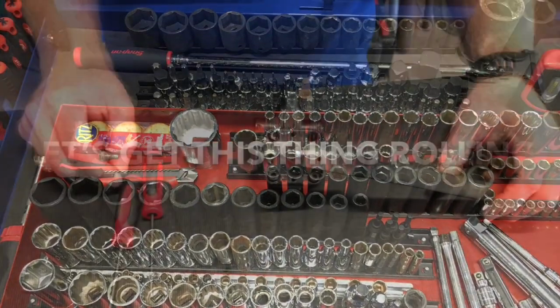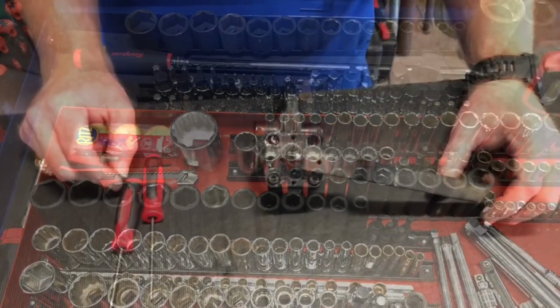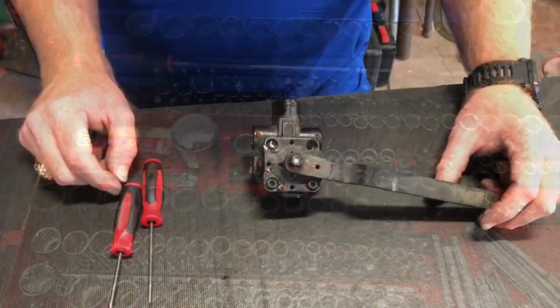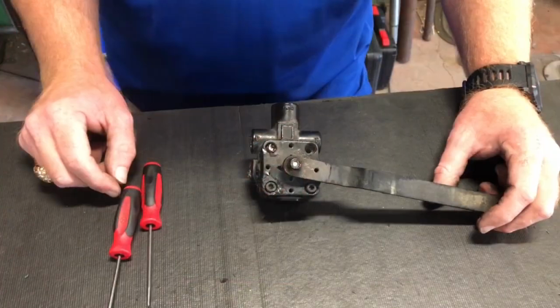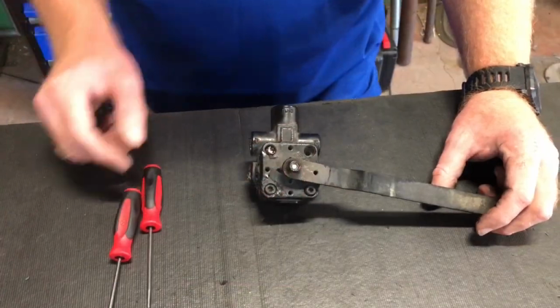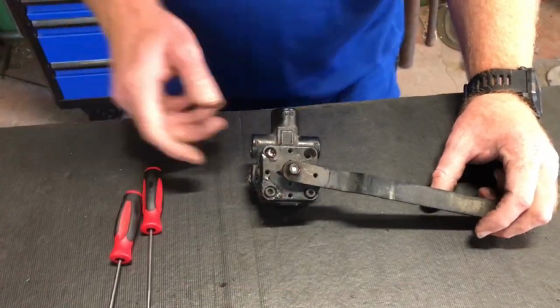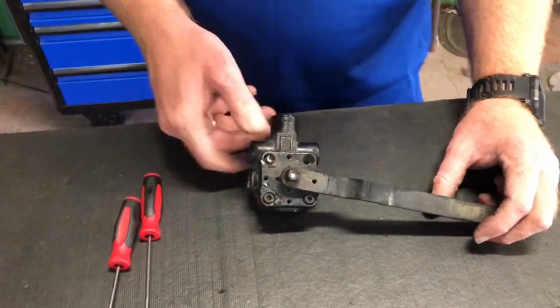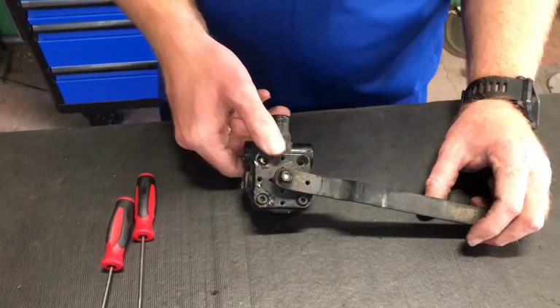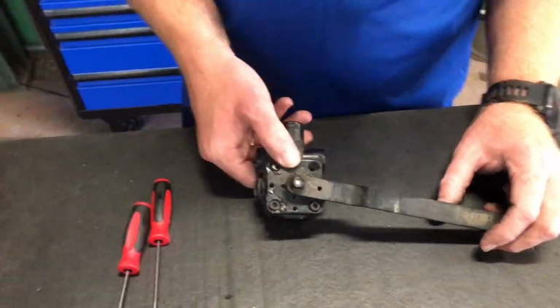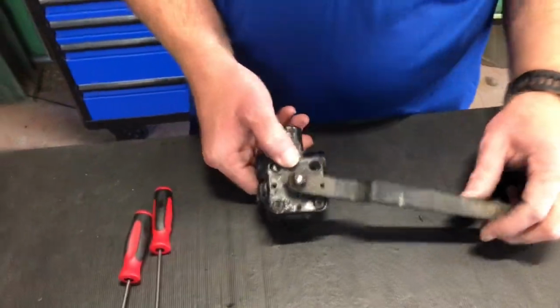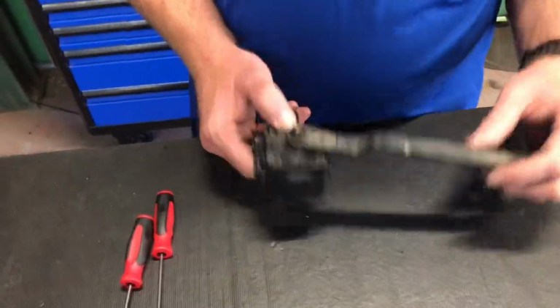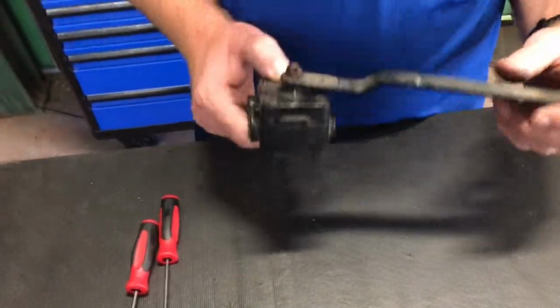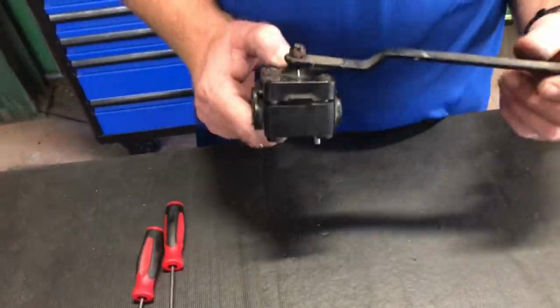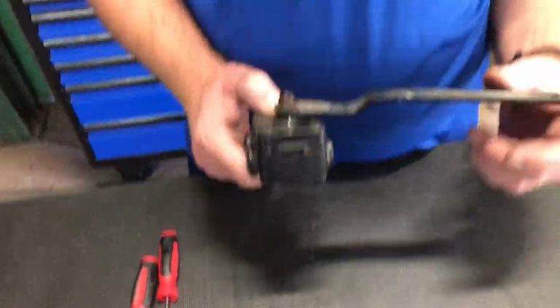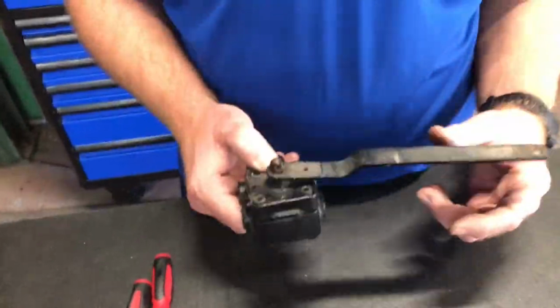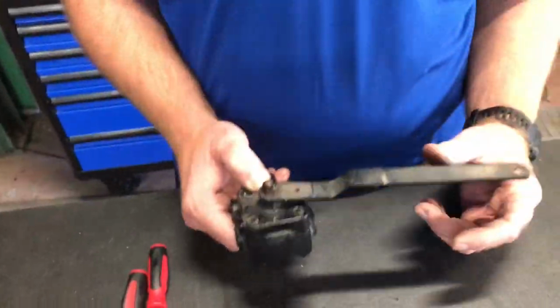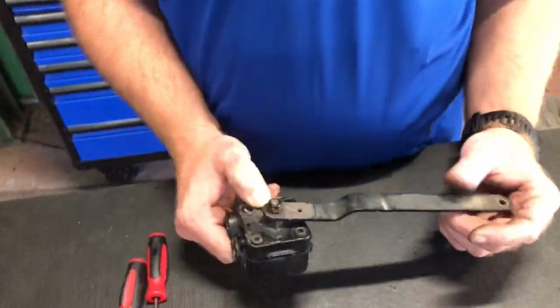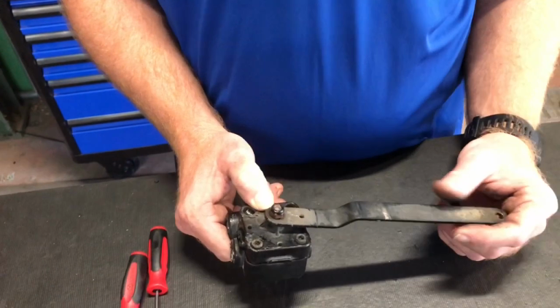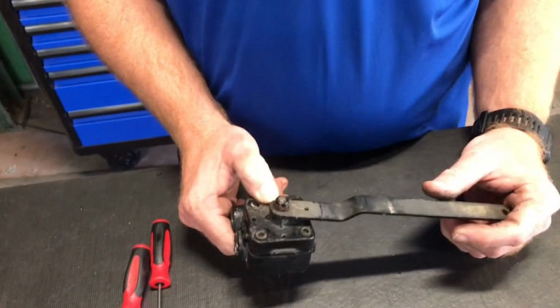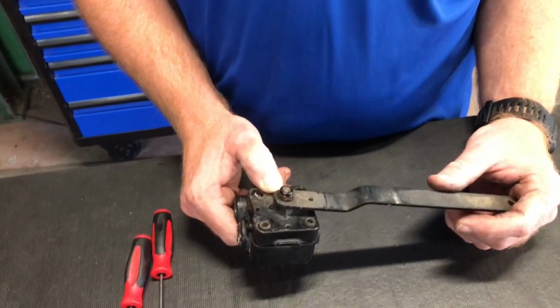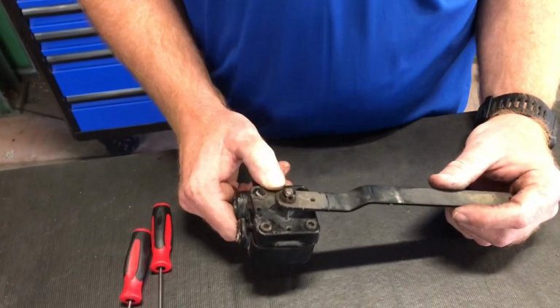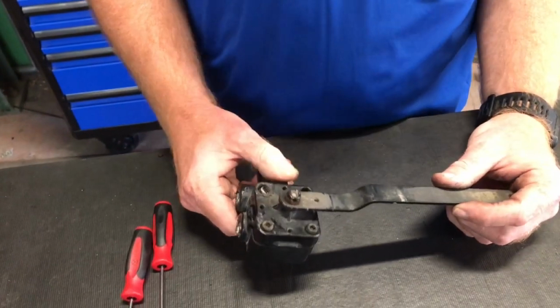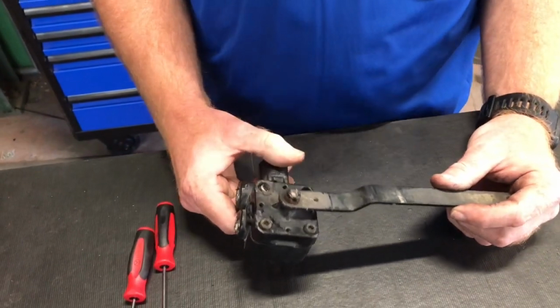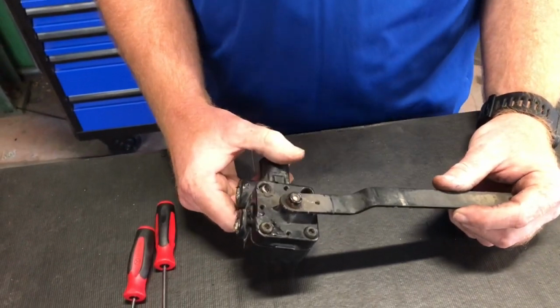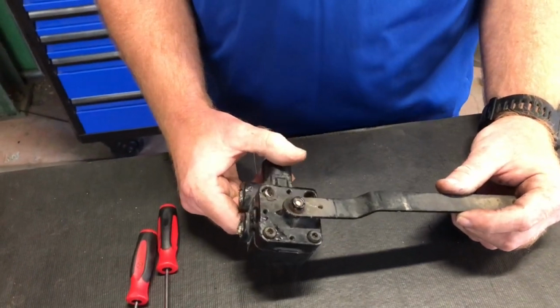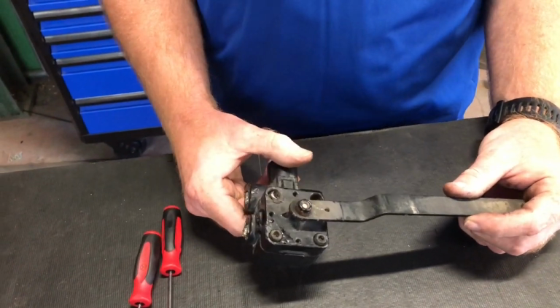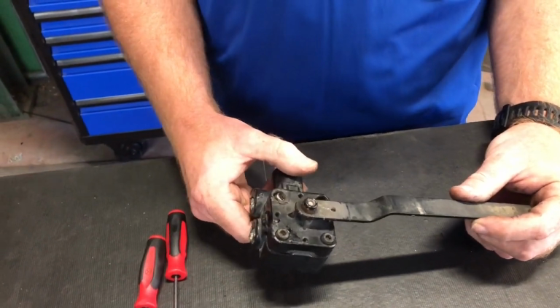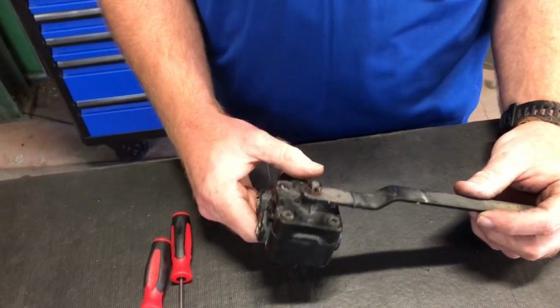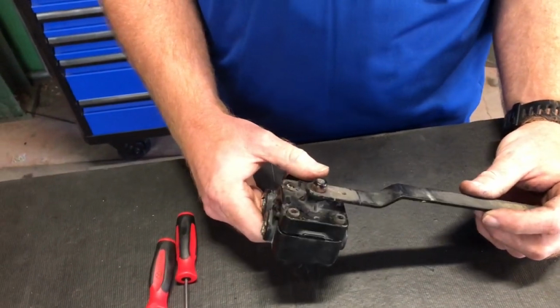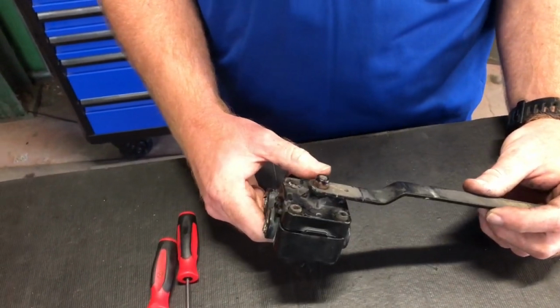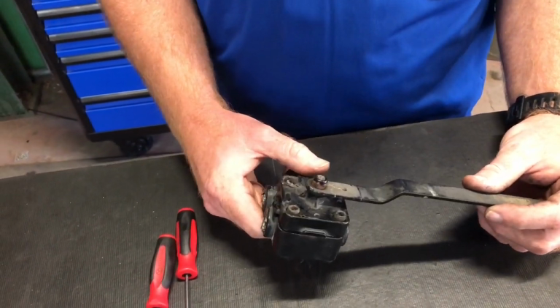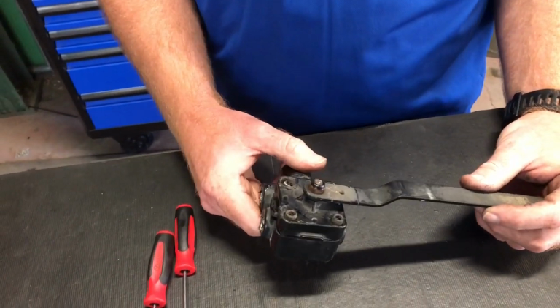What's going on YouTube? Today we're going to show you a leveling valve, what's inside it and what makes it work.